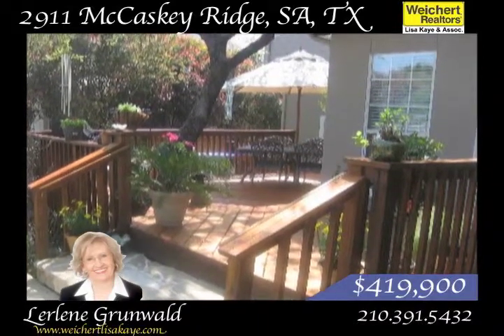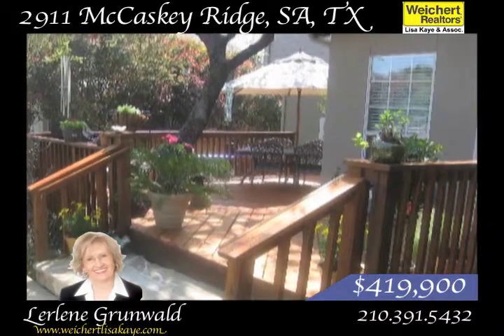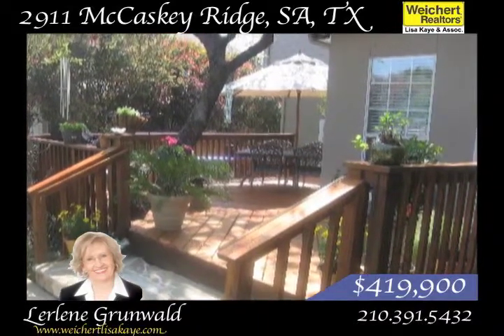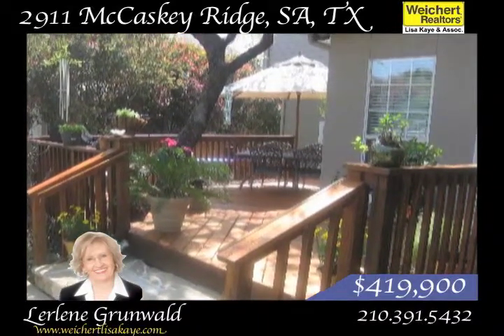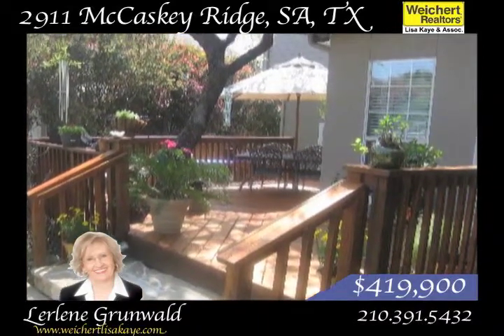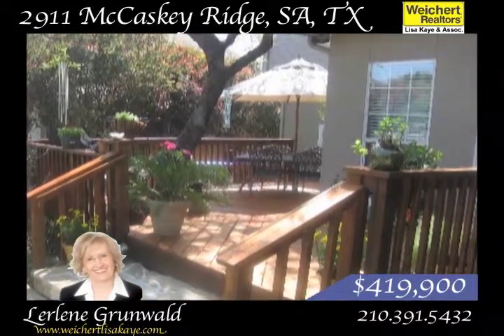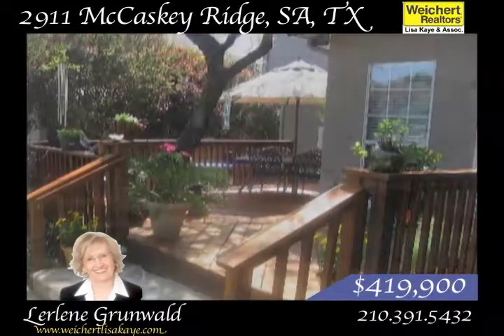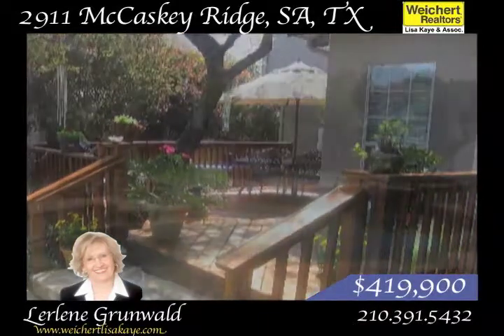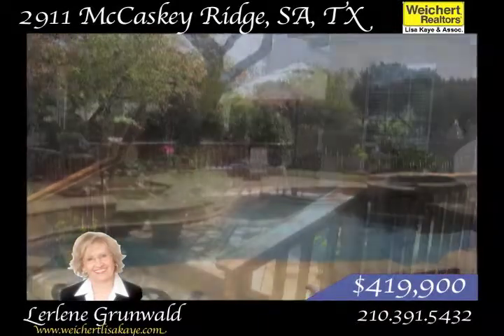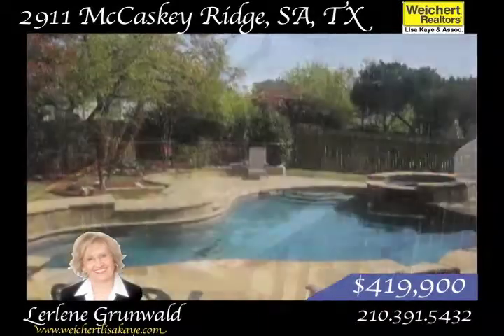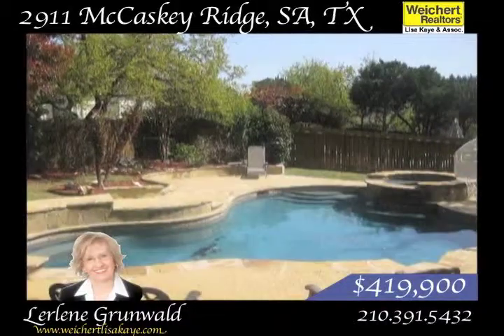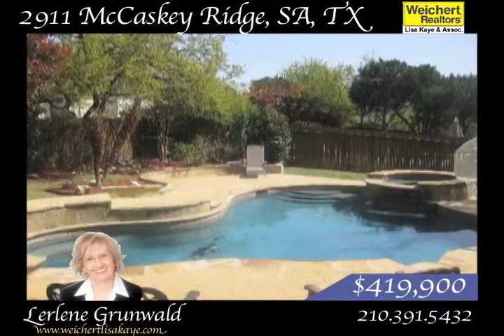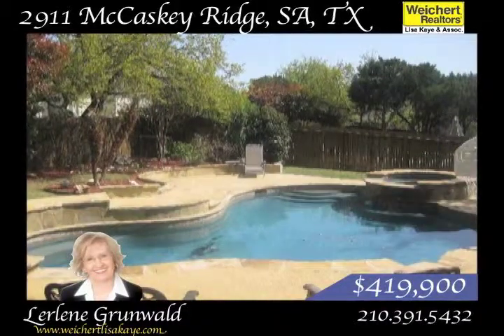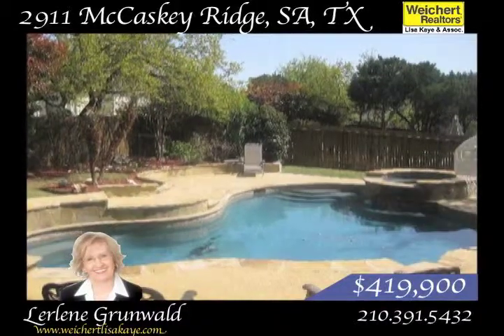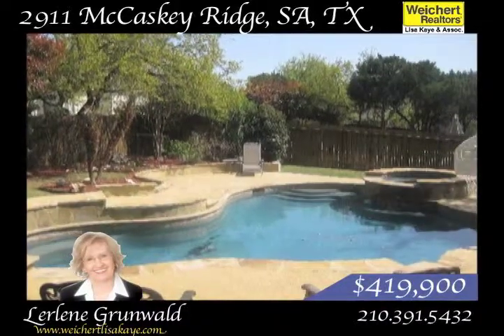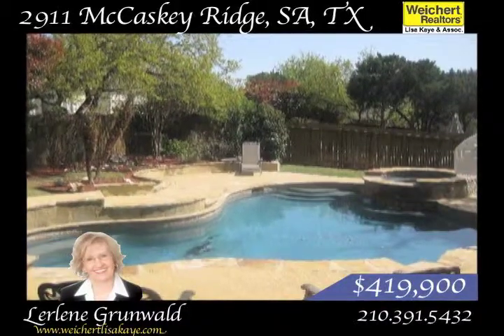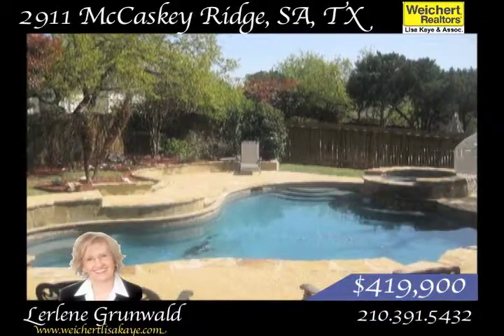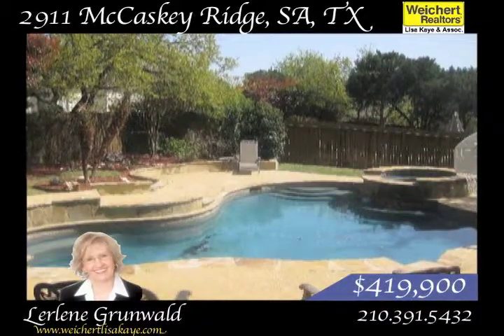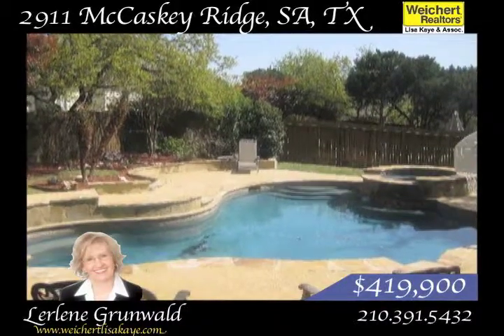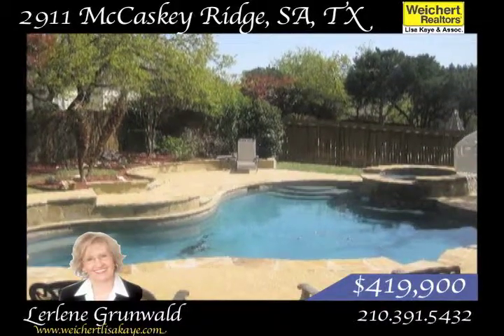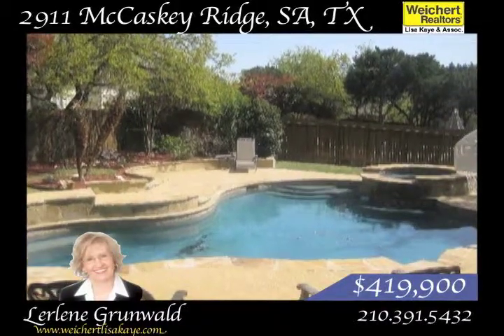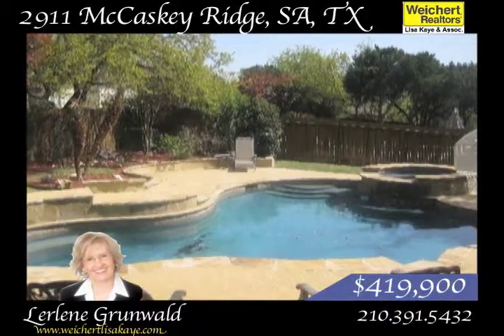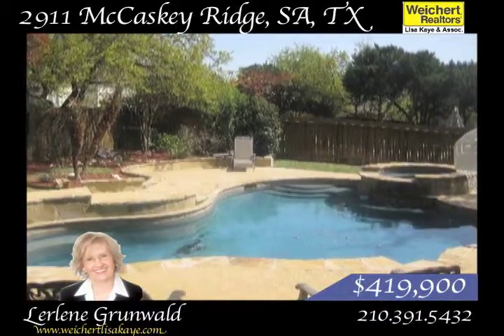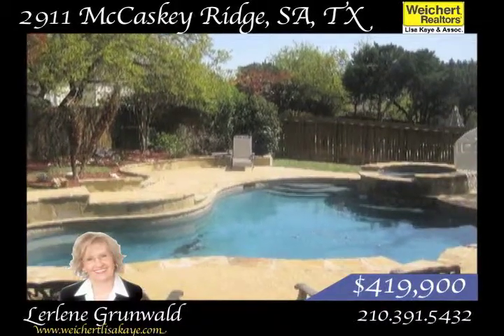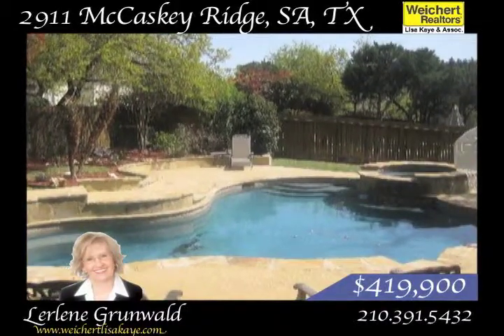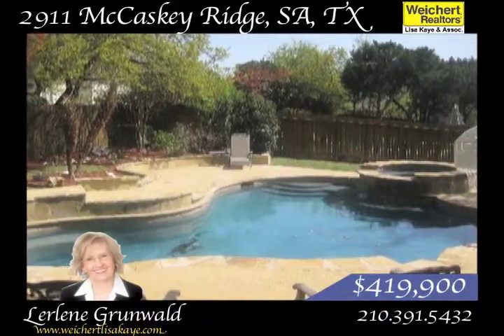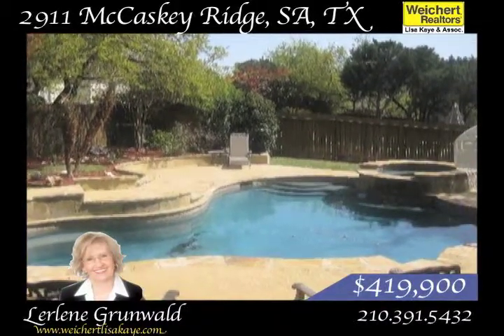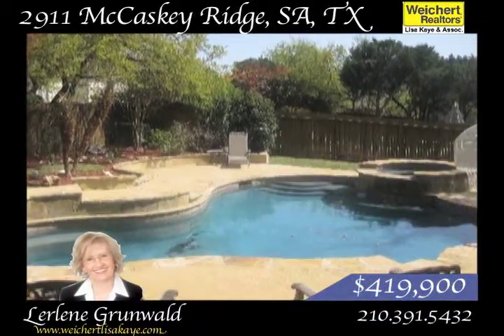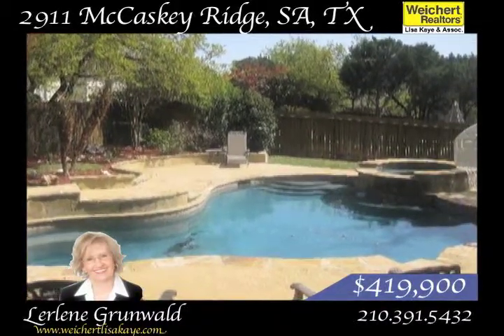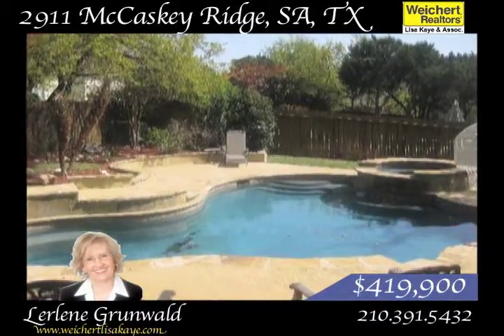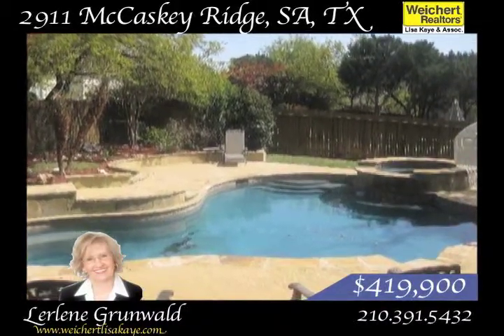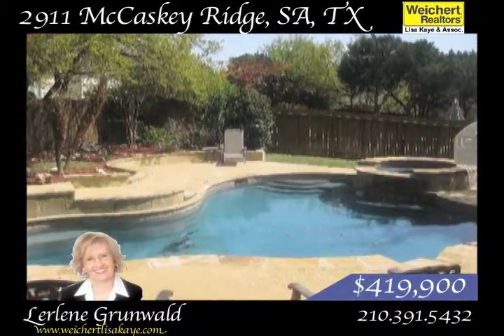Rogers Ranch is a secure, gated community. You and your family can head over to the clubhouse or park and jog on the trails. There's also a sports court.